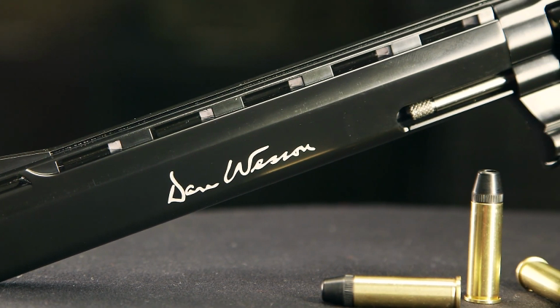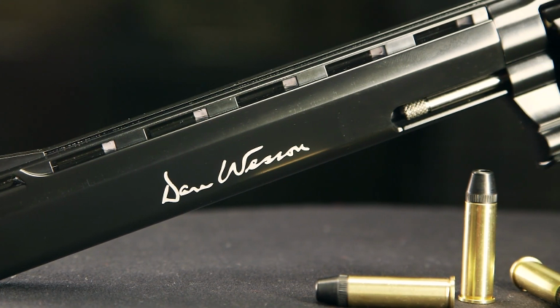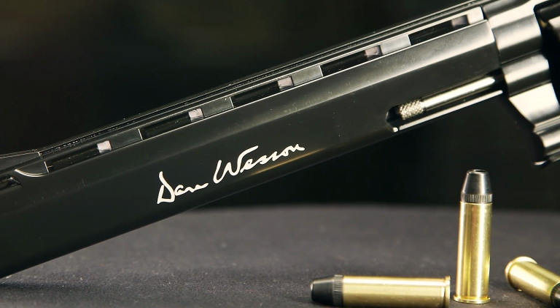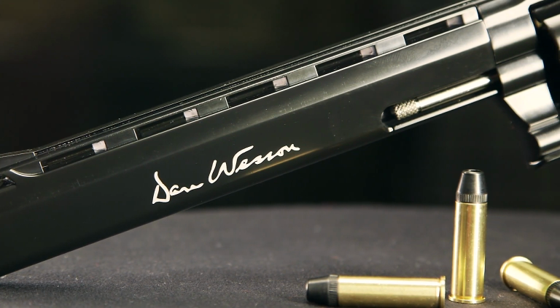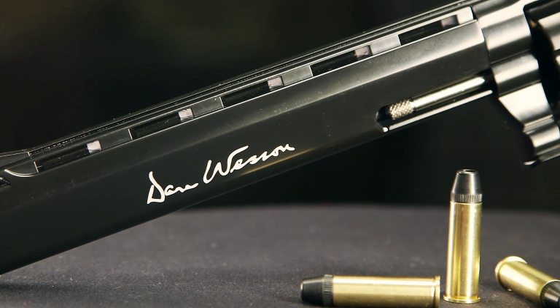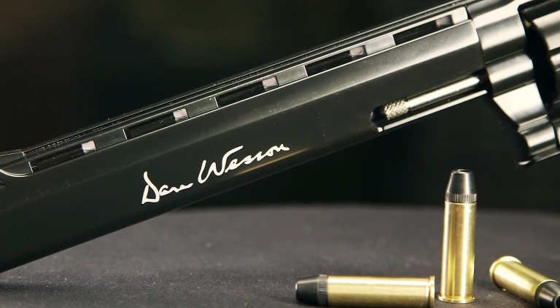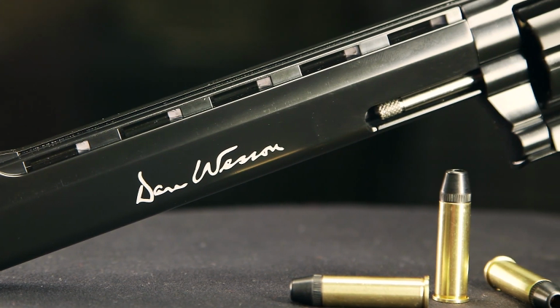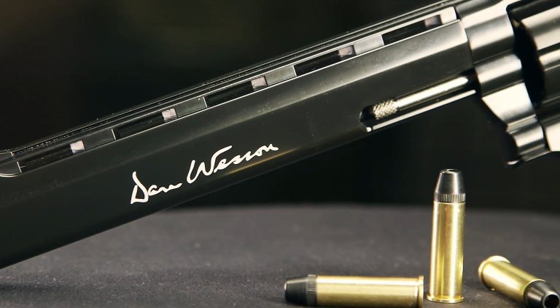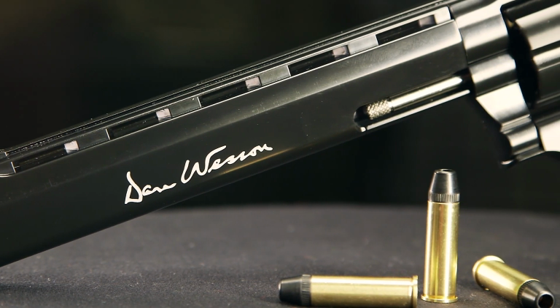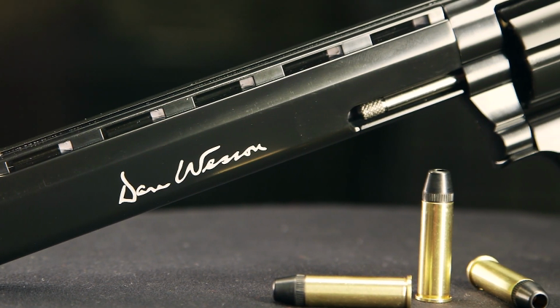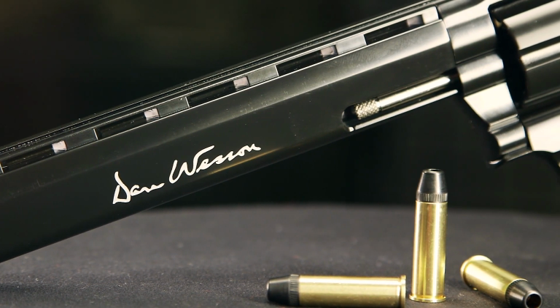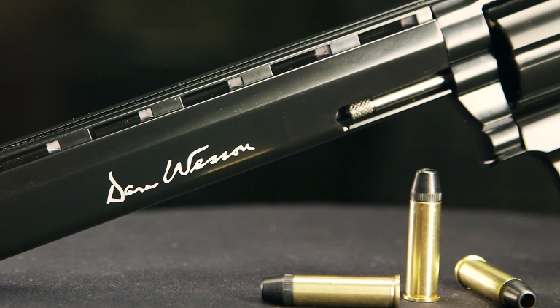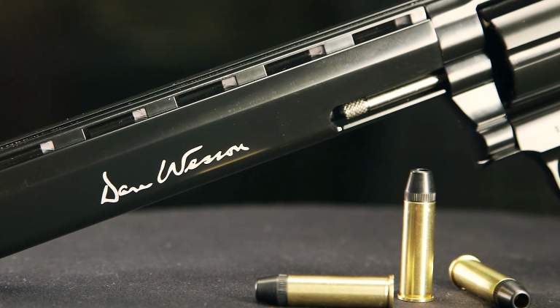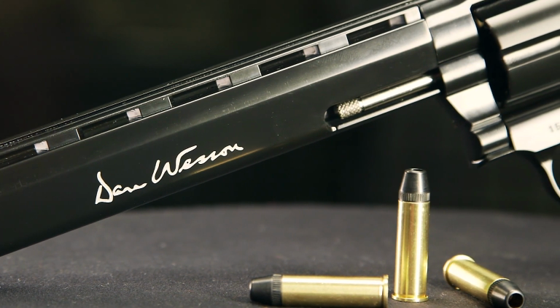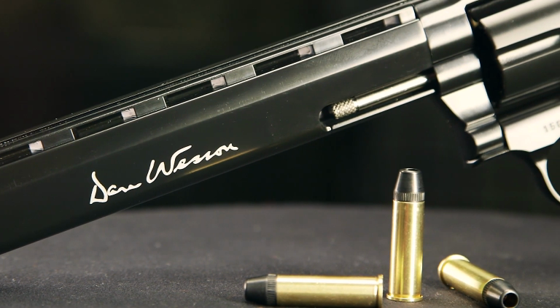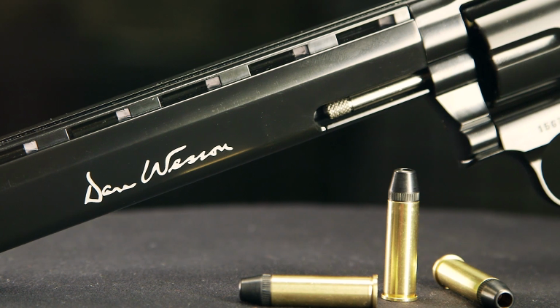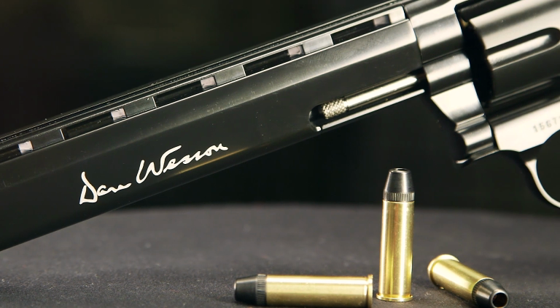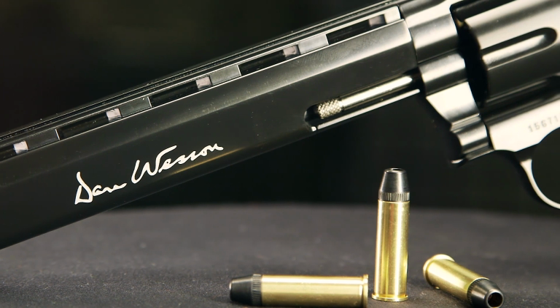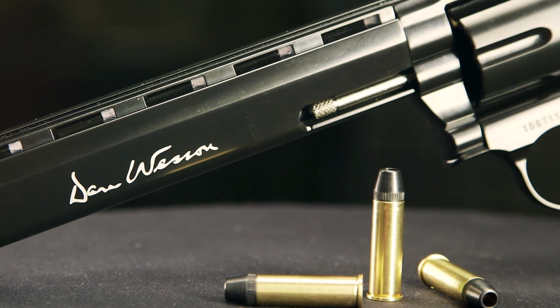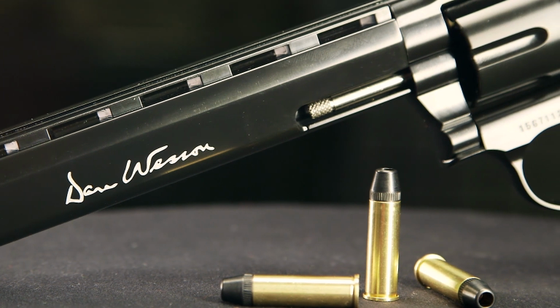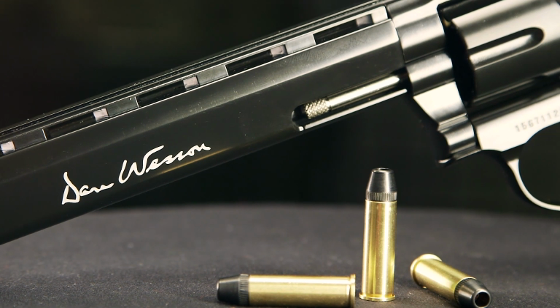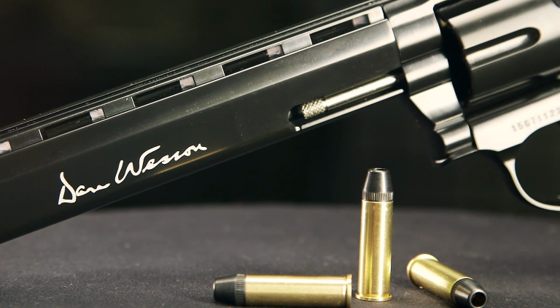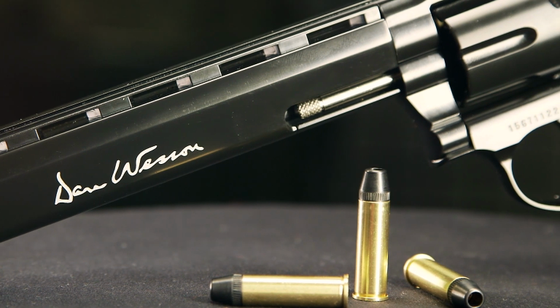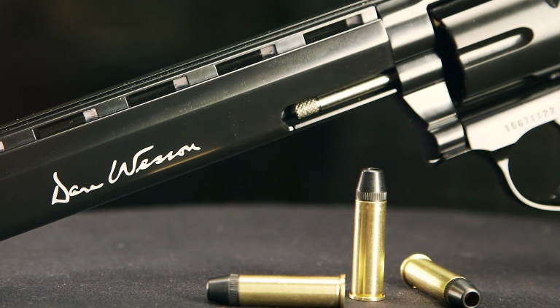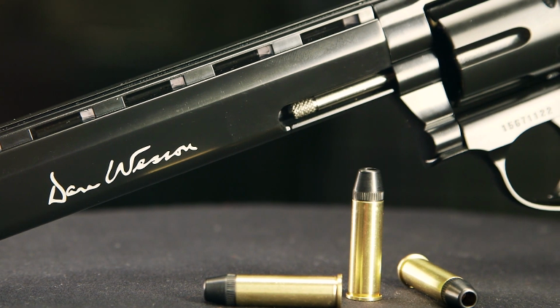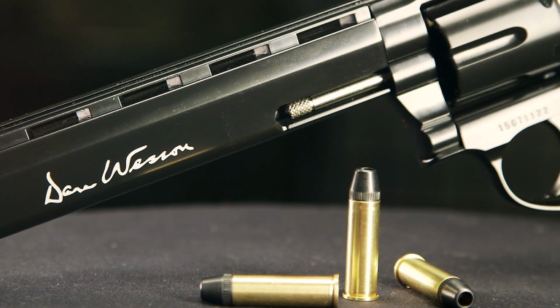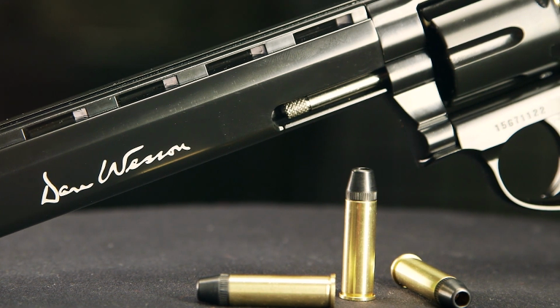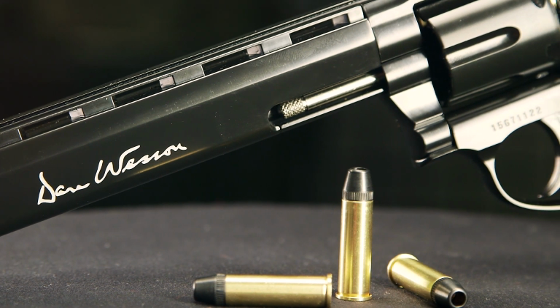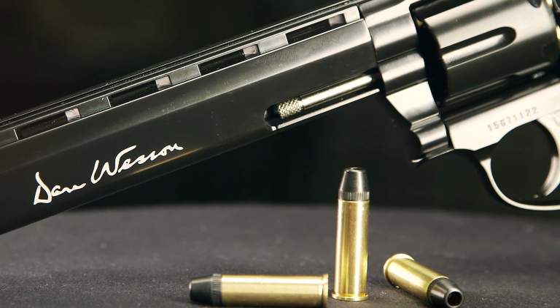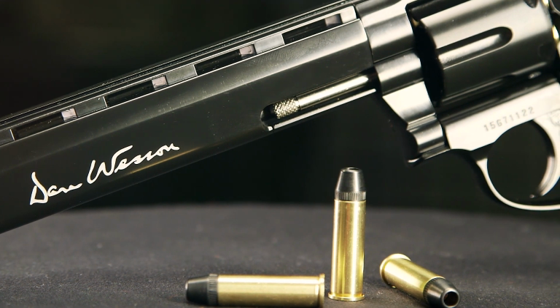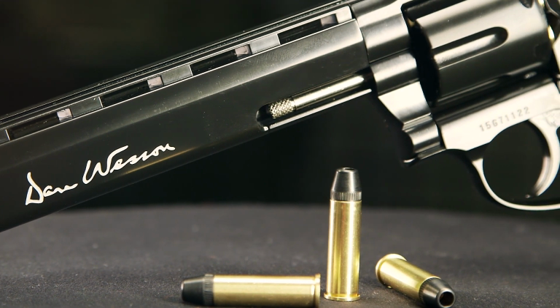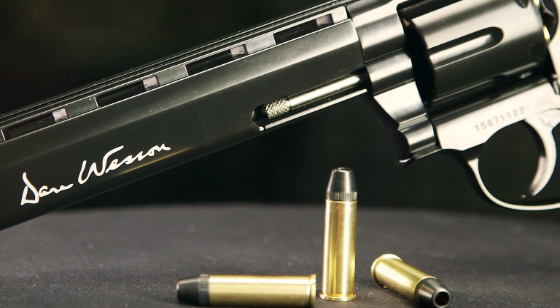Like a real revolver, all the functions are the same, with CO2 housed in the grip. Really awesome.